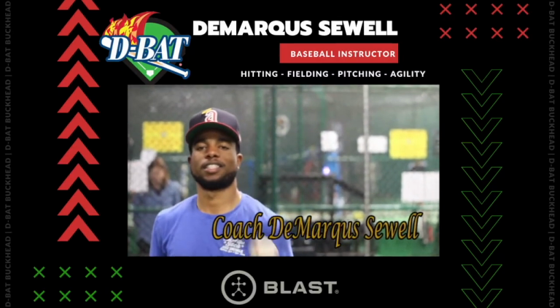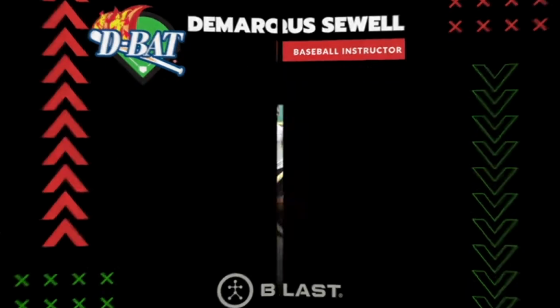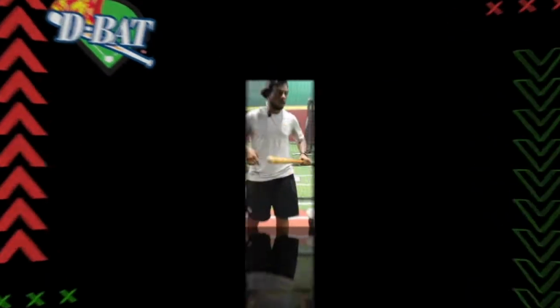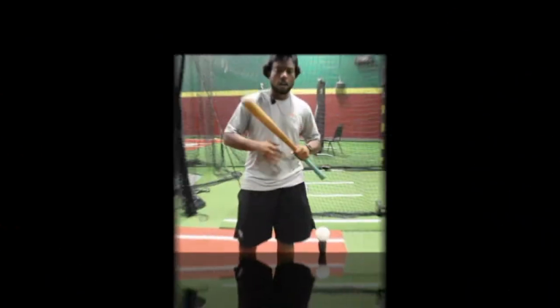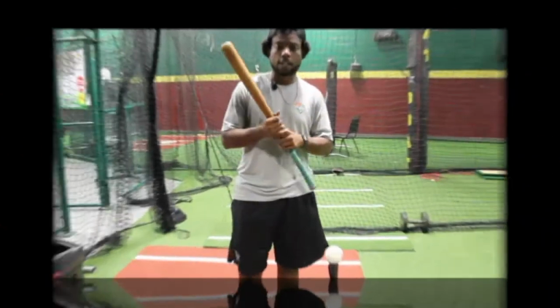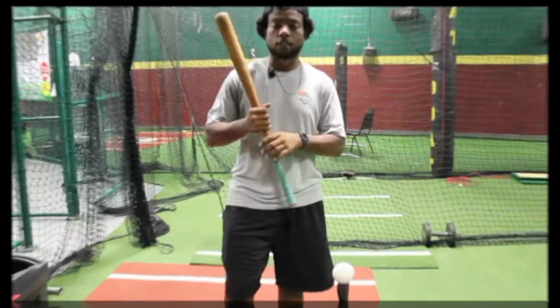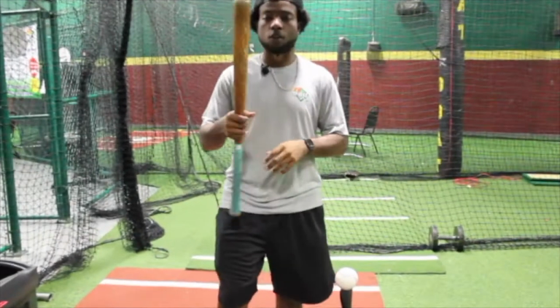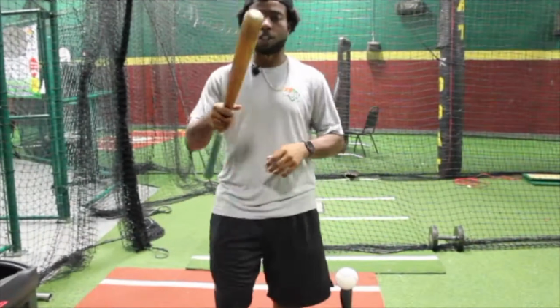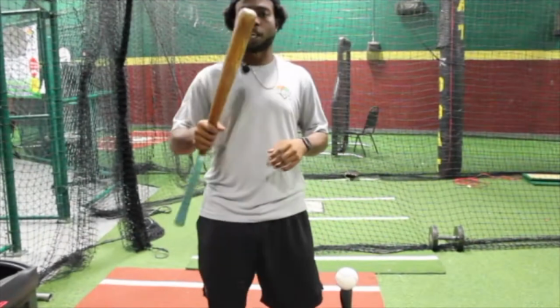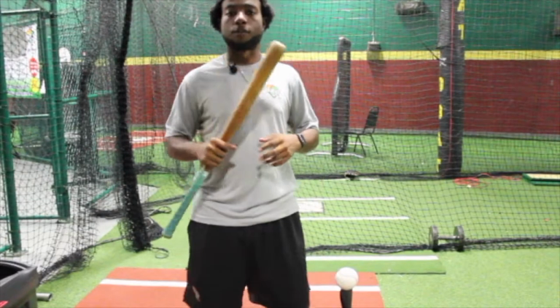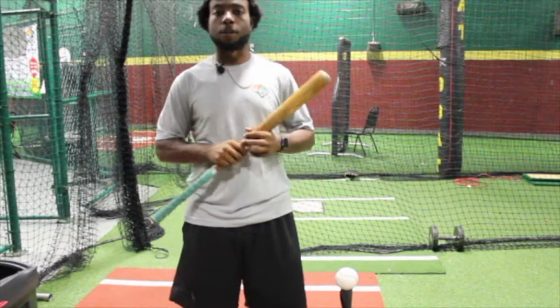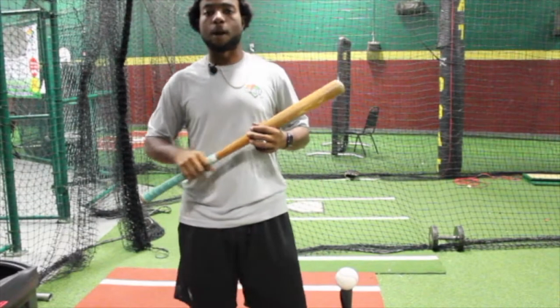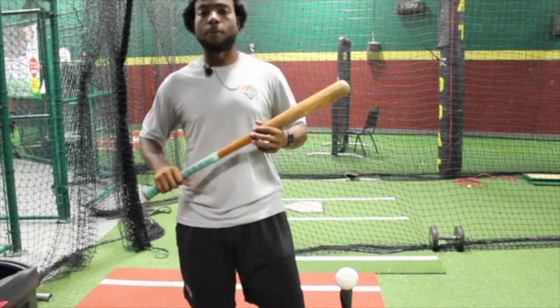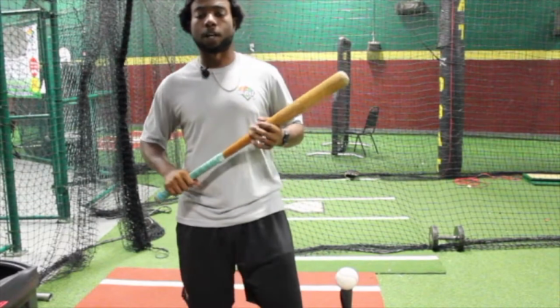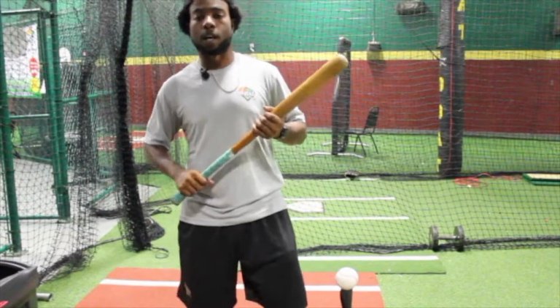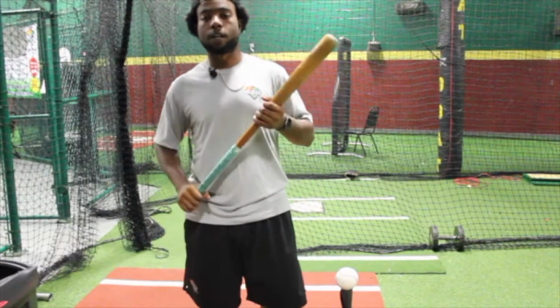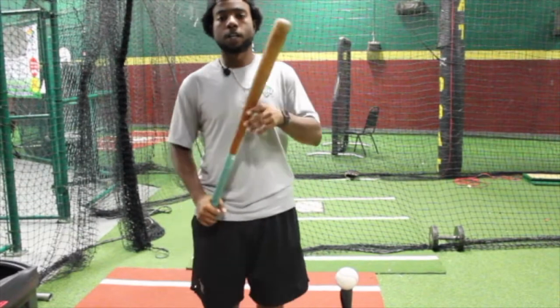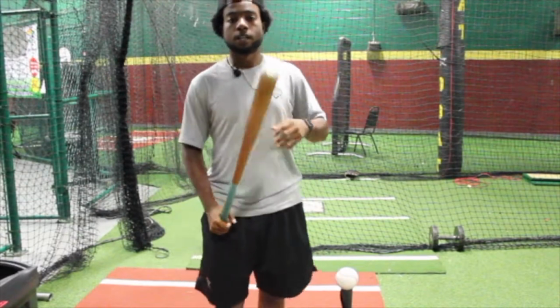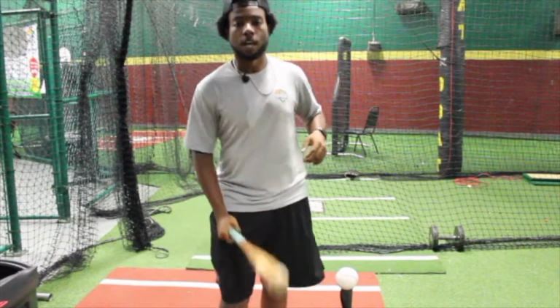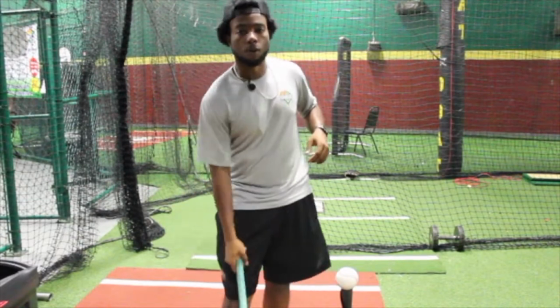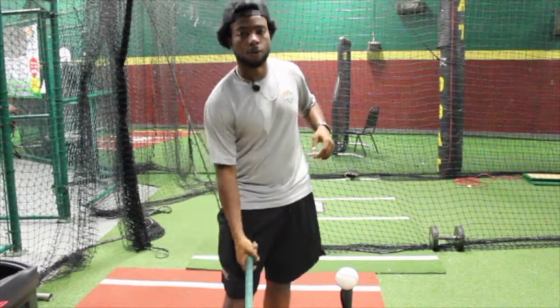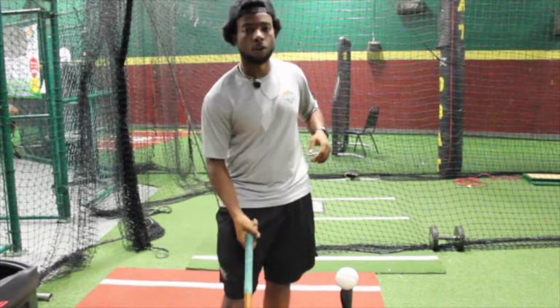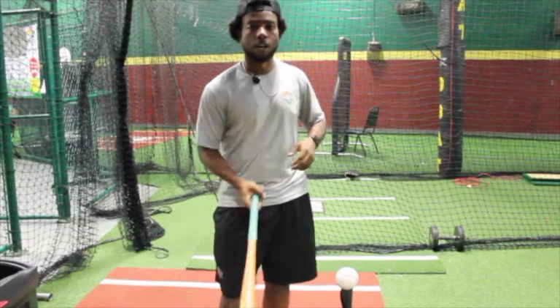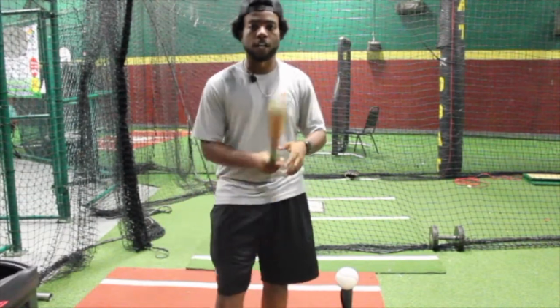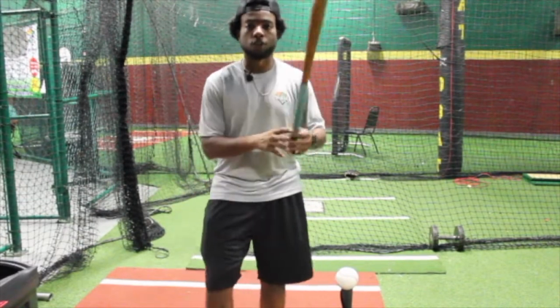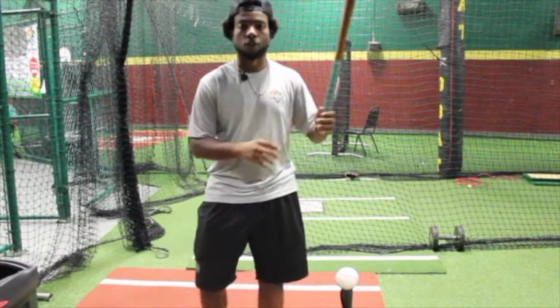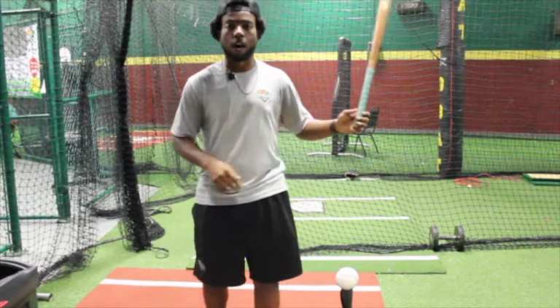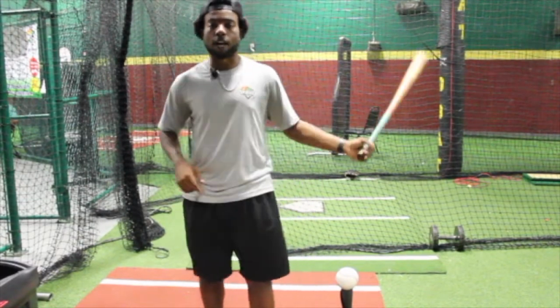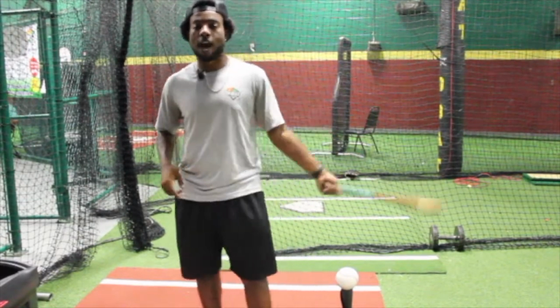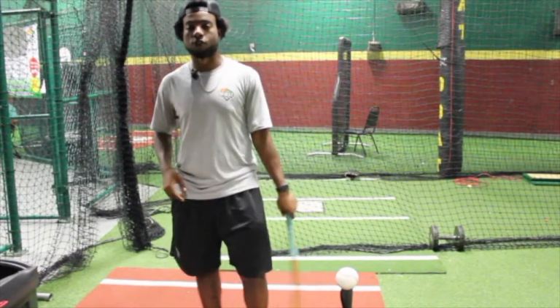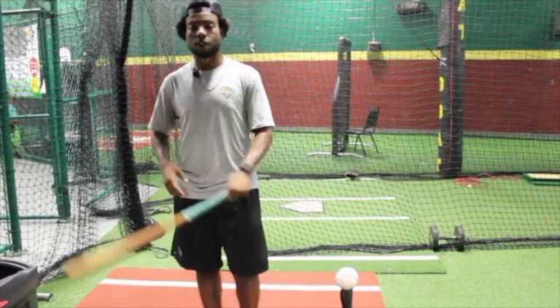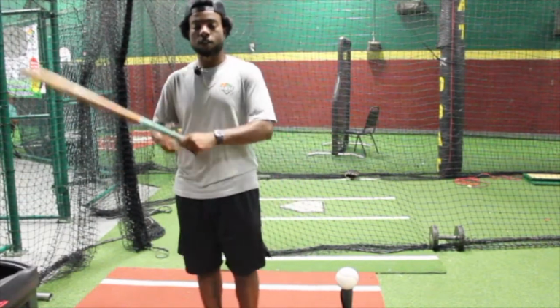What's going on guys? It's Coach D here from D-Bag Buckhead. Today we're going to be doing a hitting drill — the half swing.